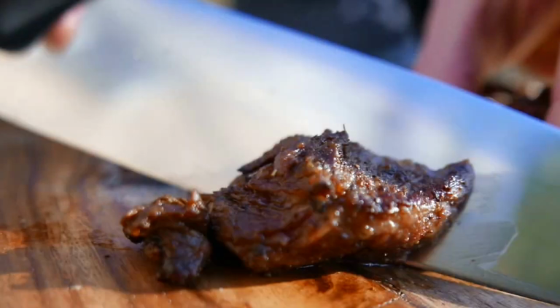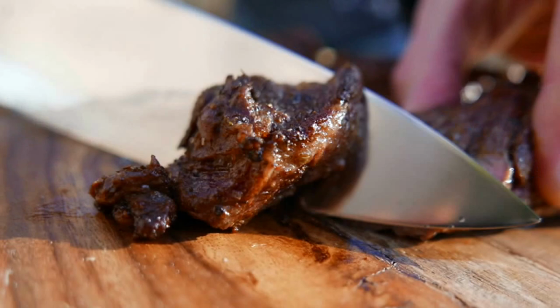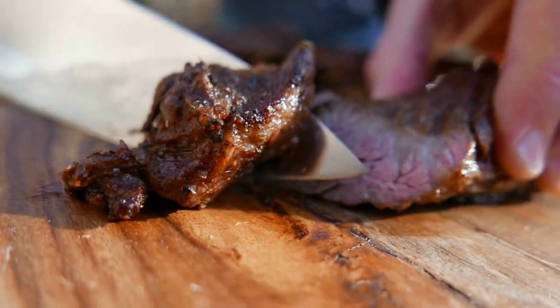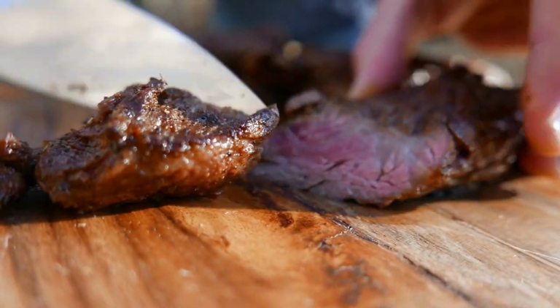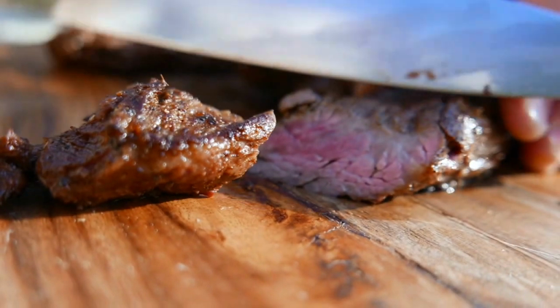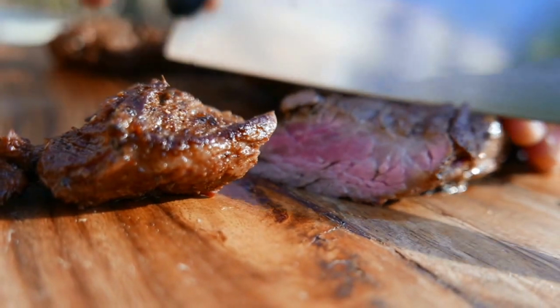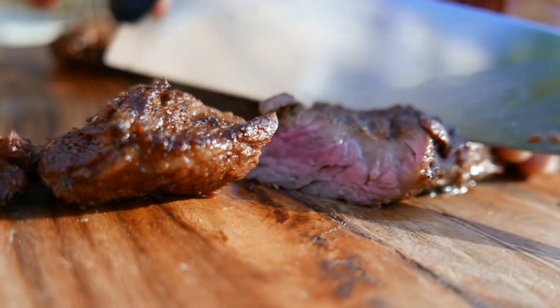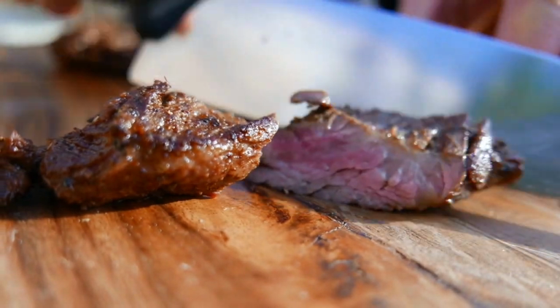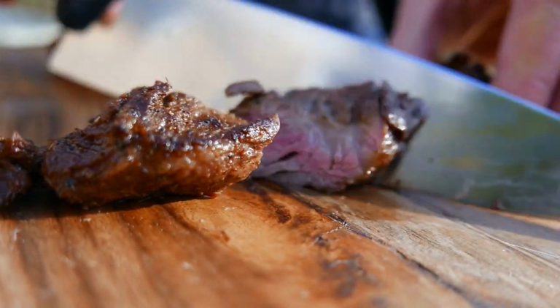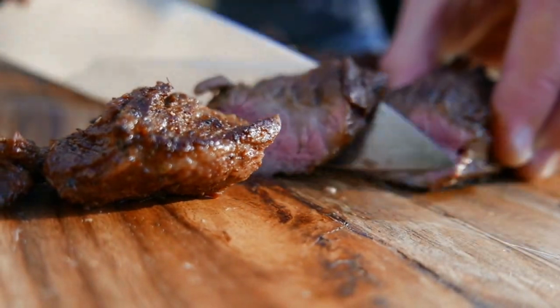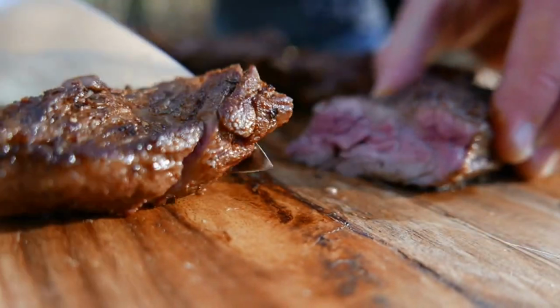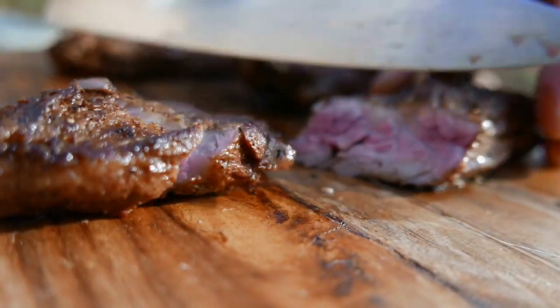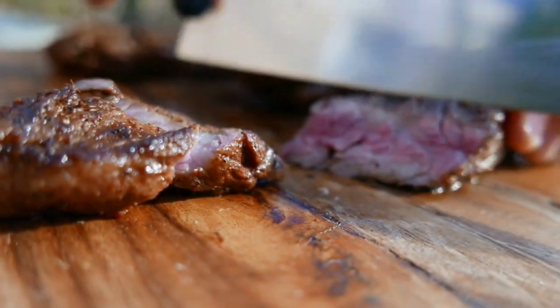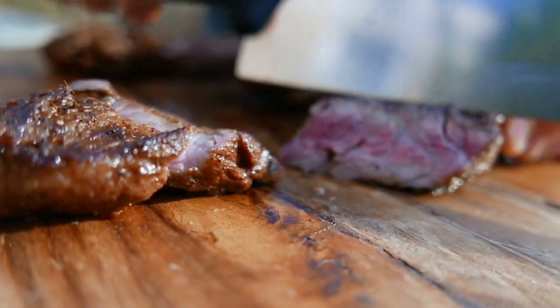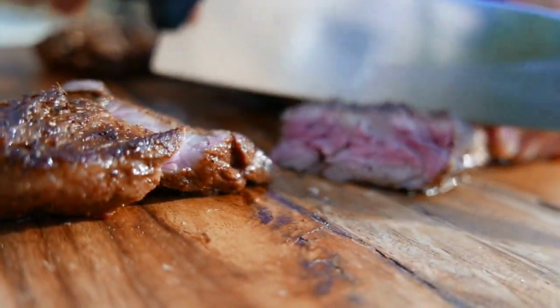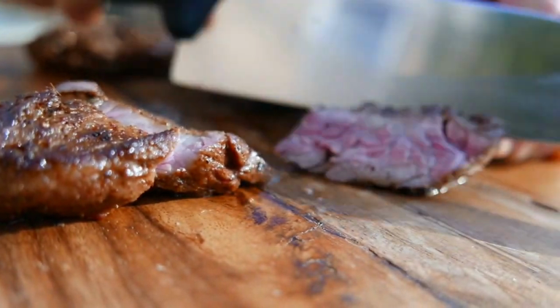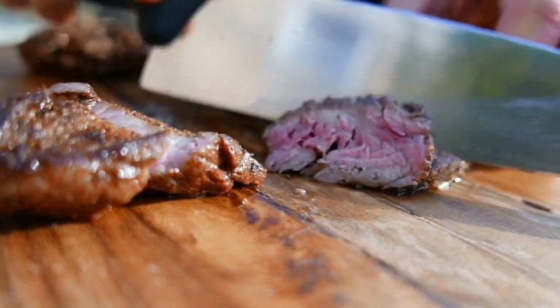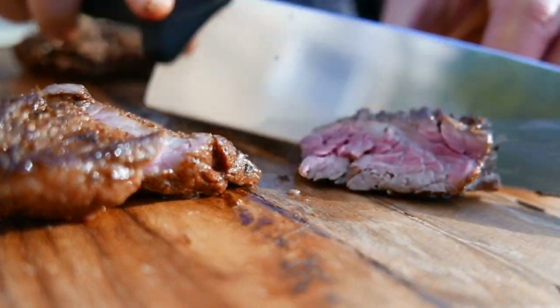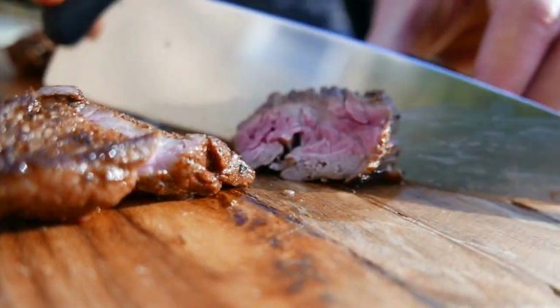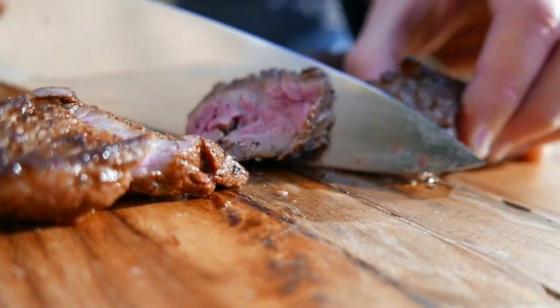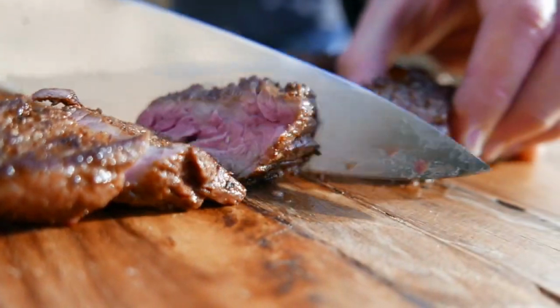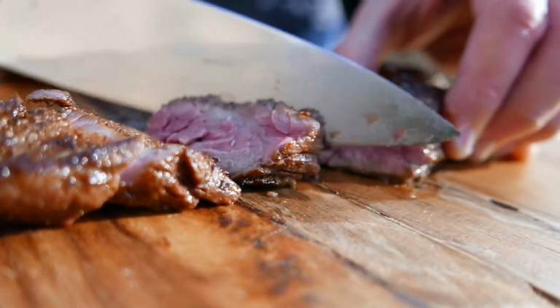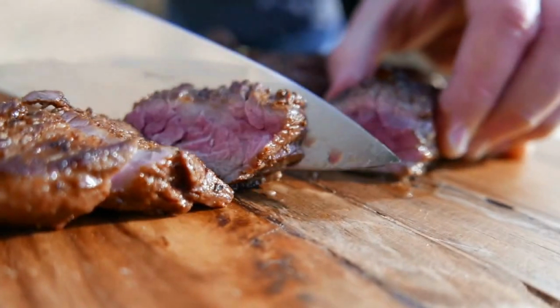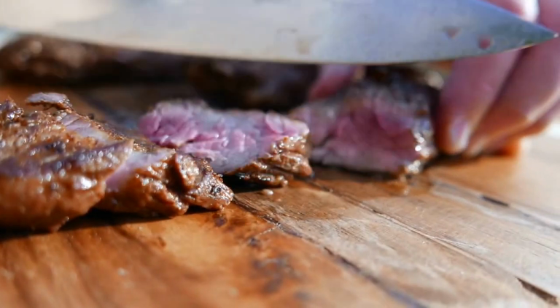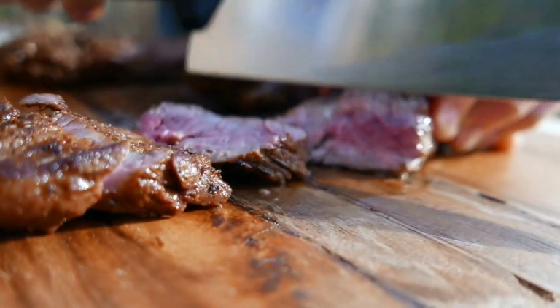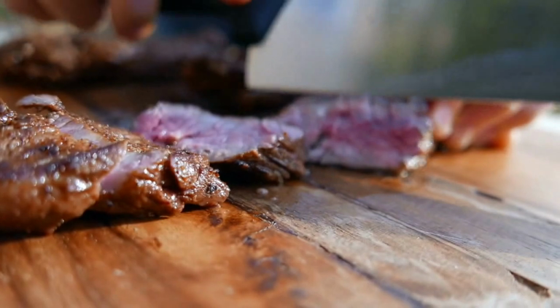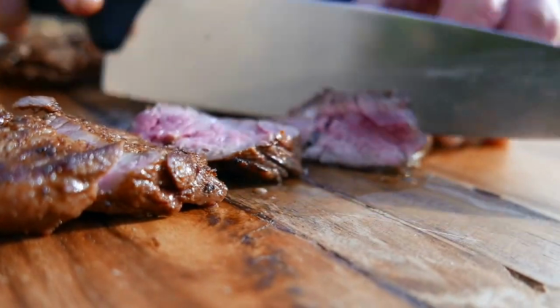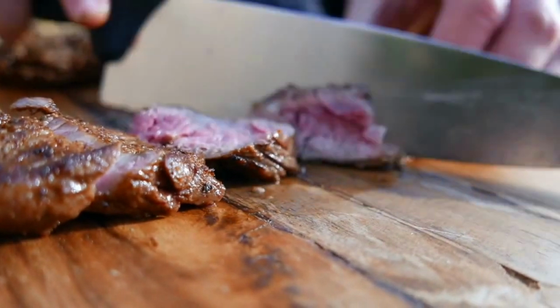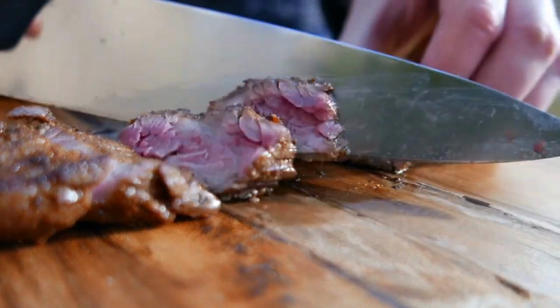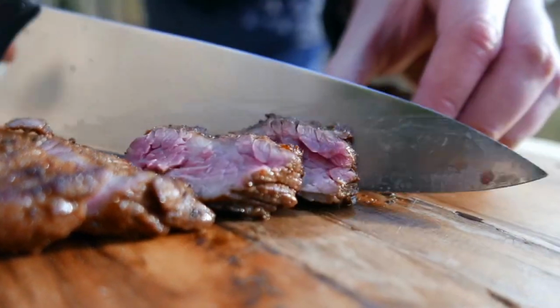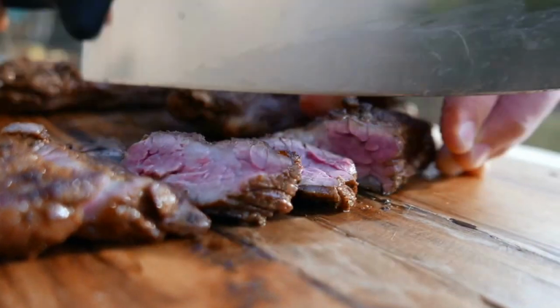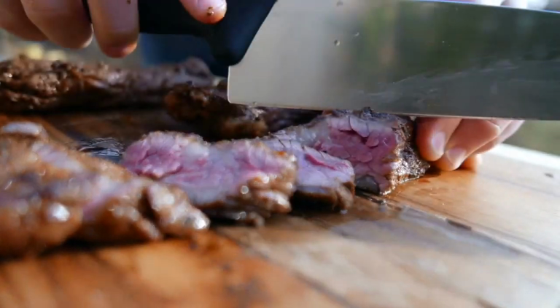Today we're going to teach you a great recipe for skirt steak. It's easy and you can do it from start to finish in 20 minutes or less.